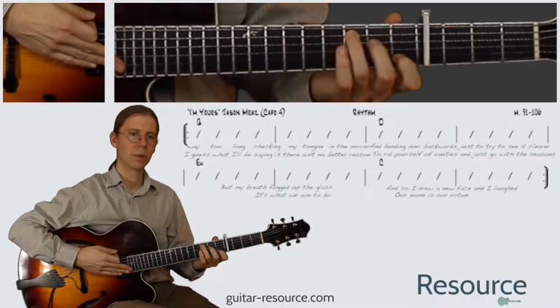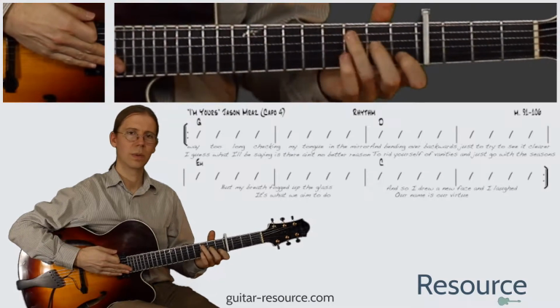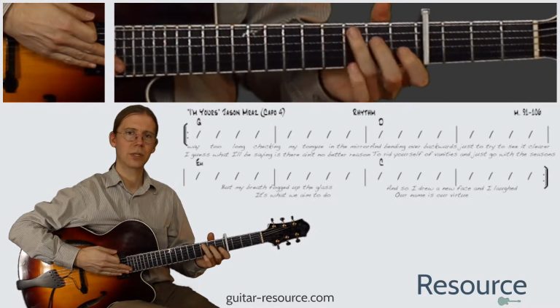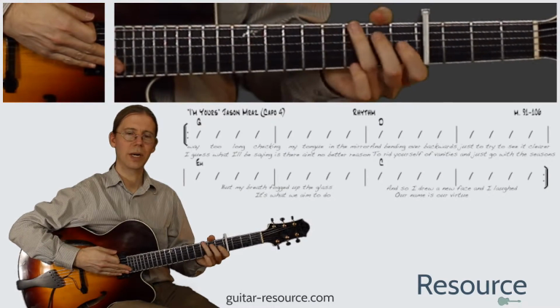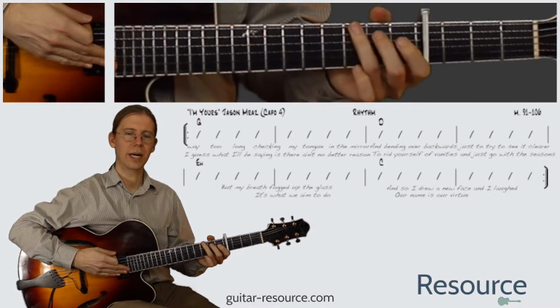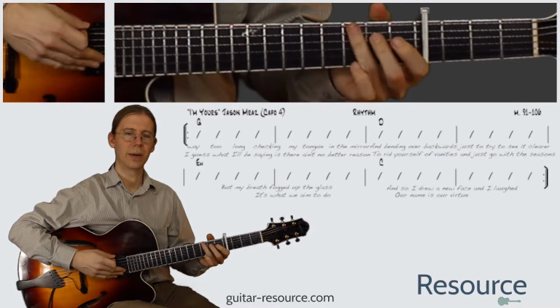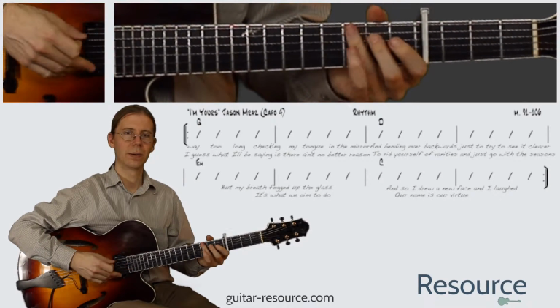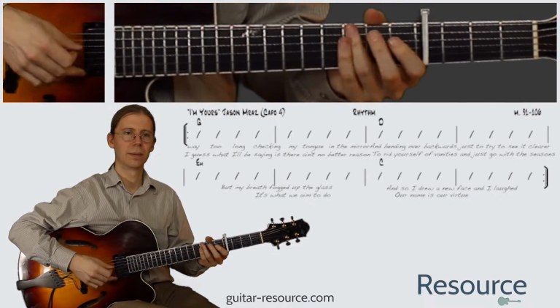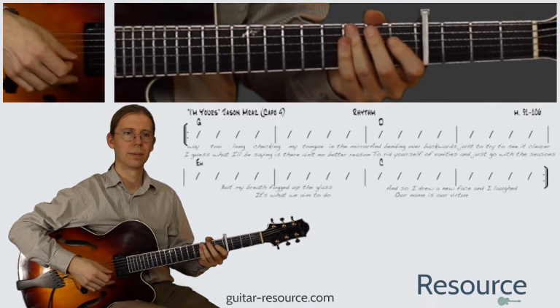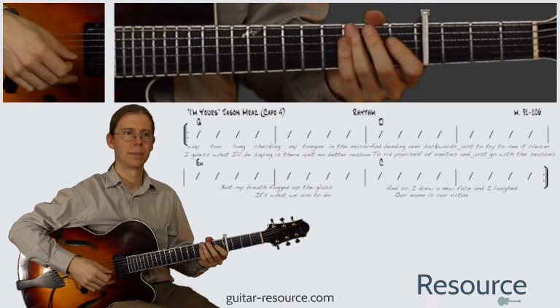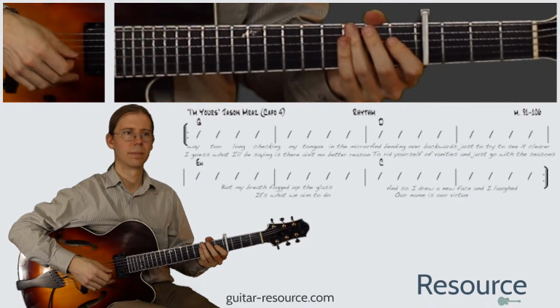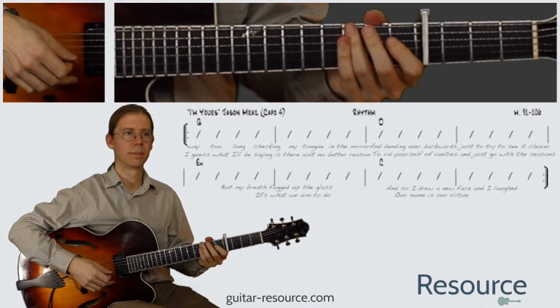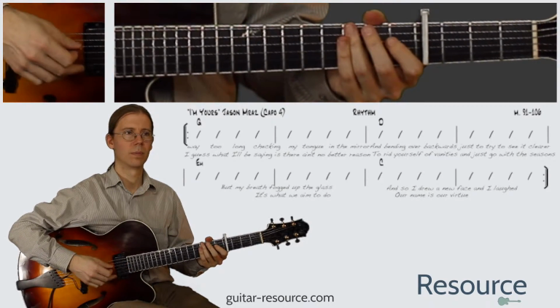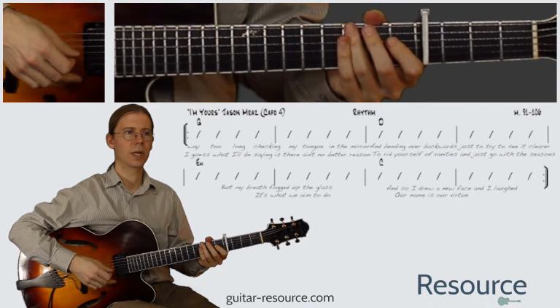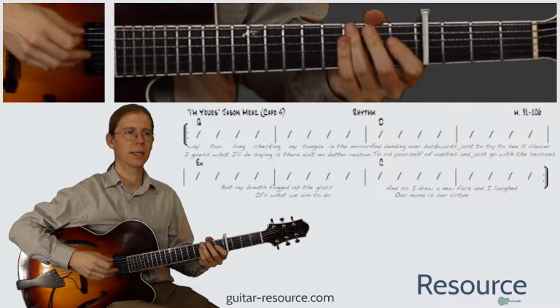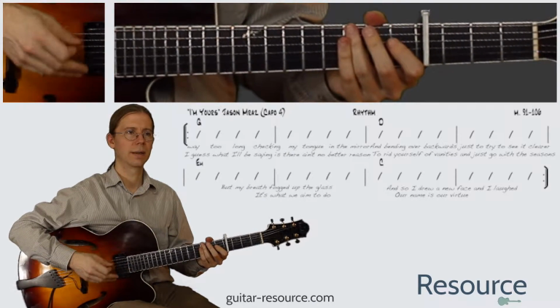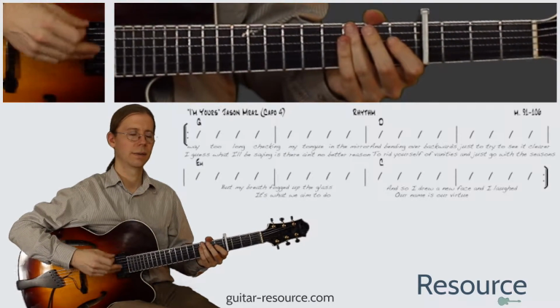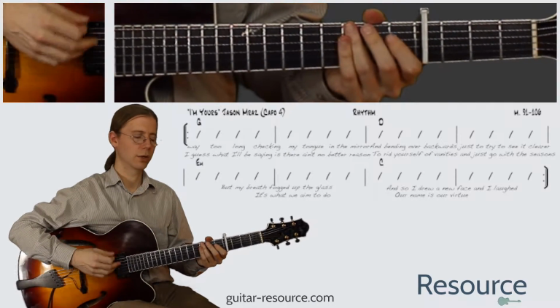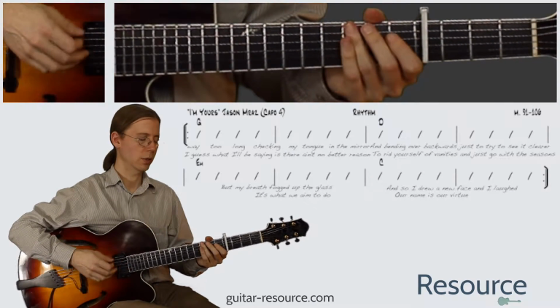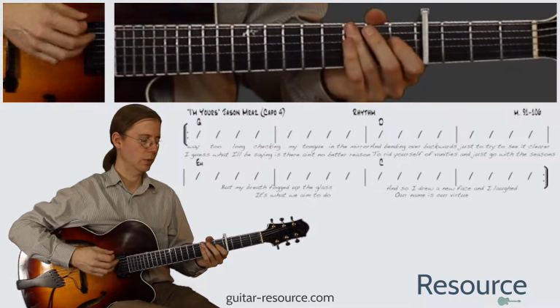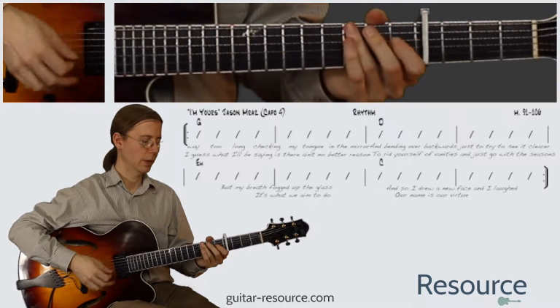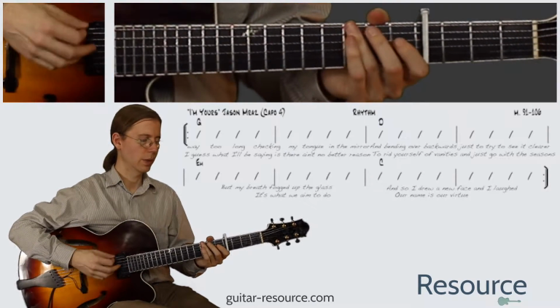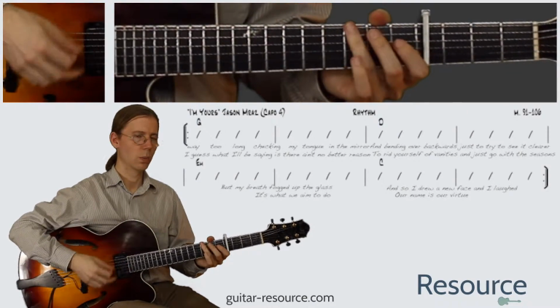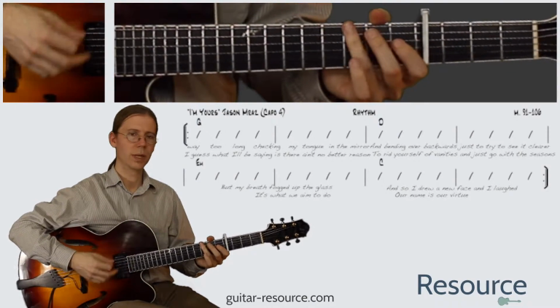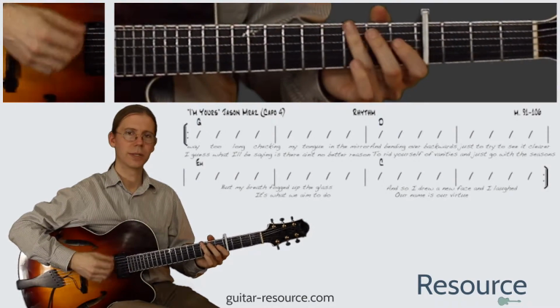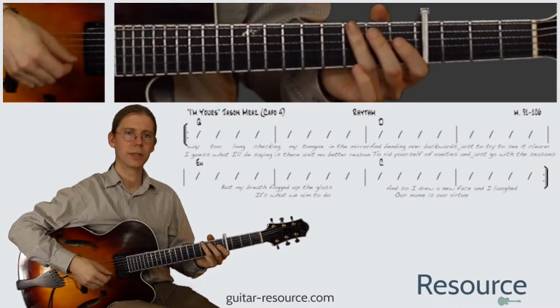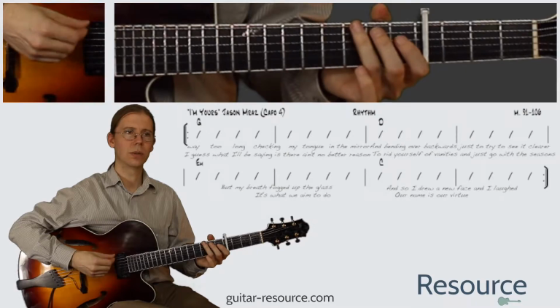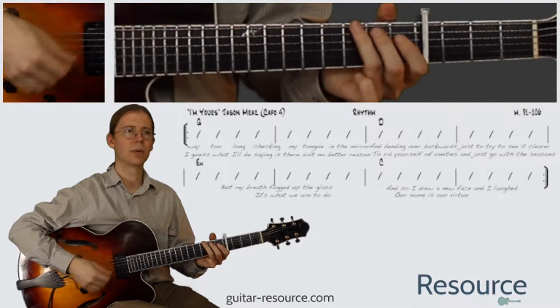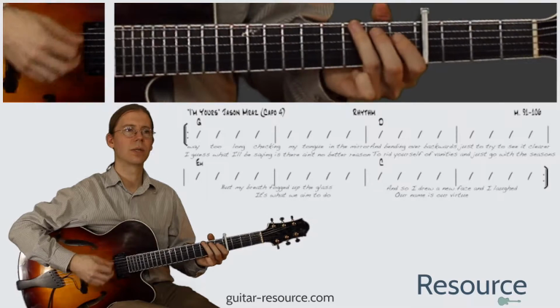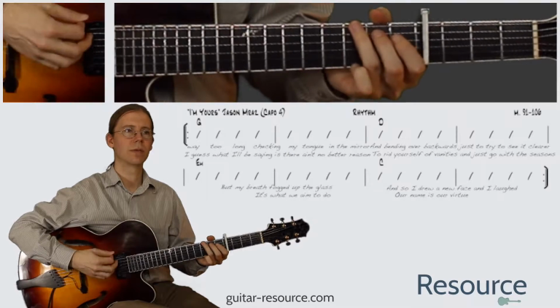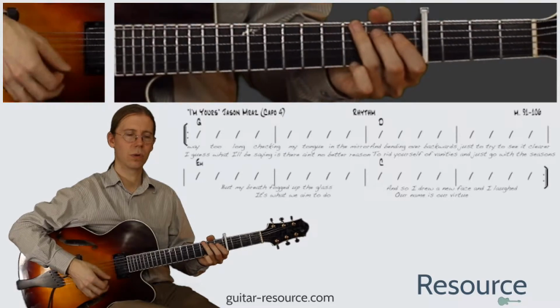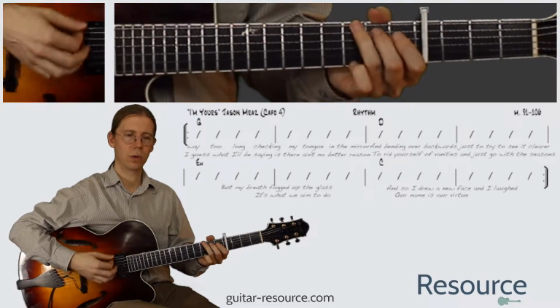Let's try it out. One, two, one, two, three, four.